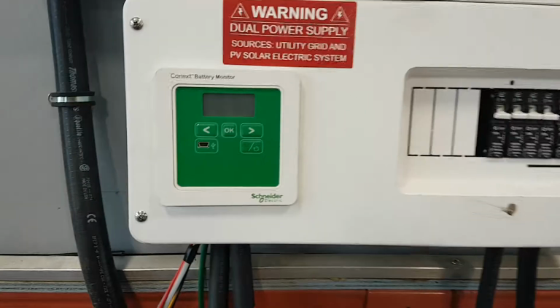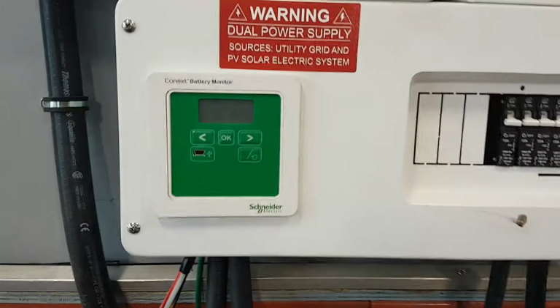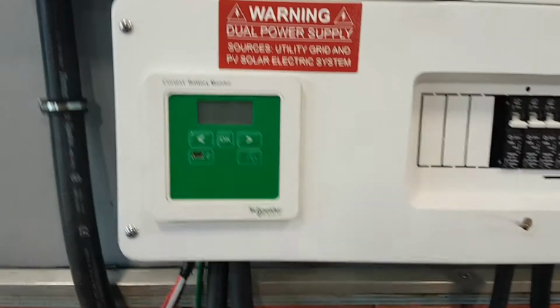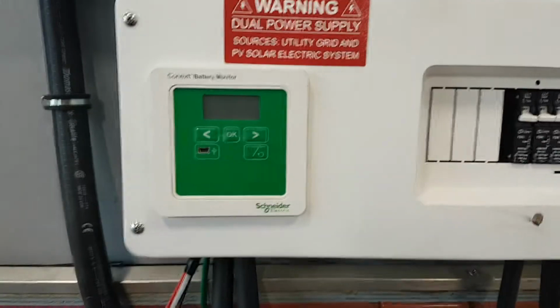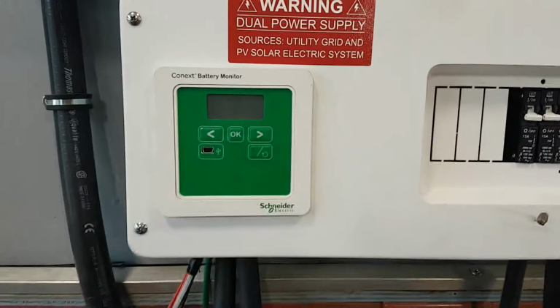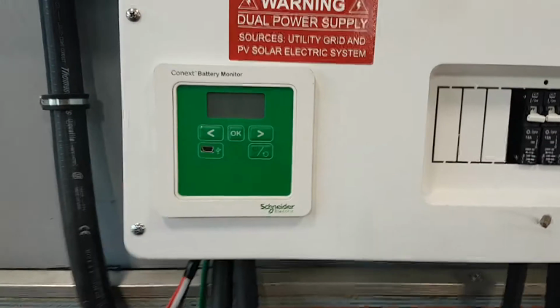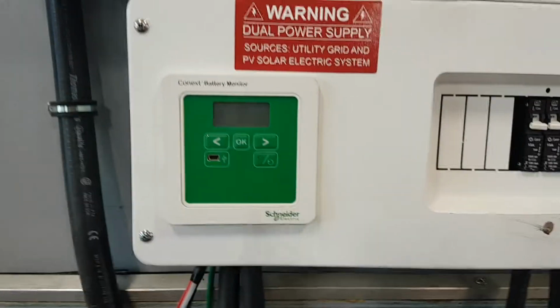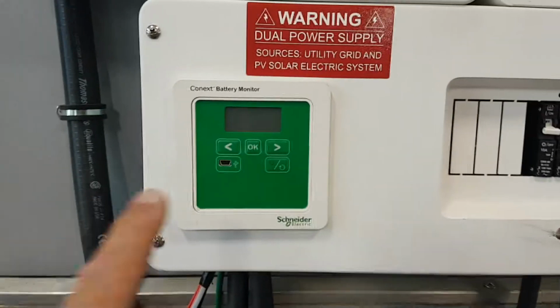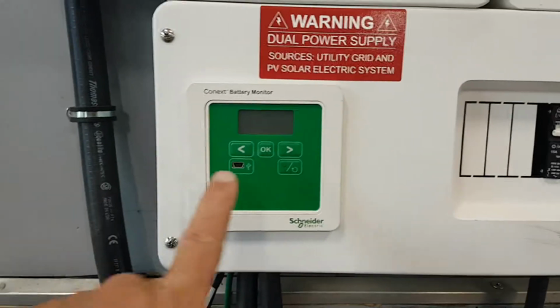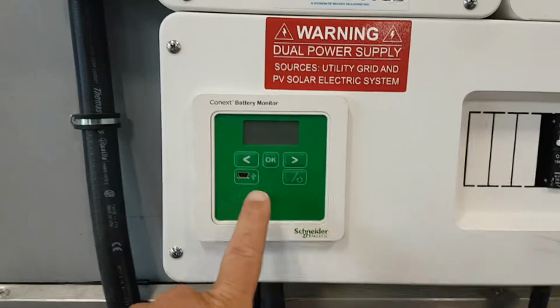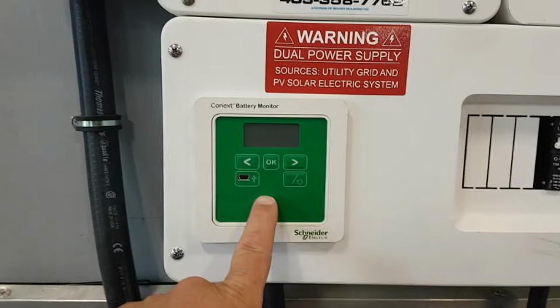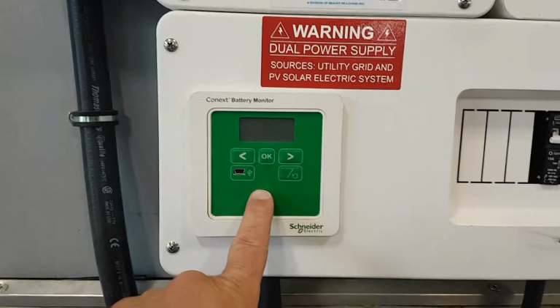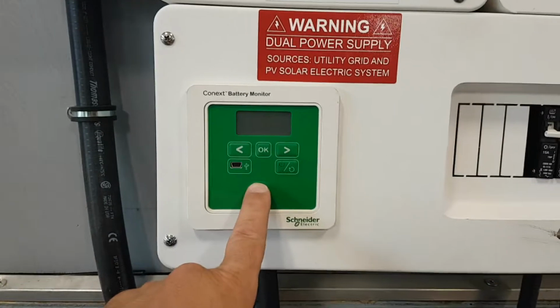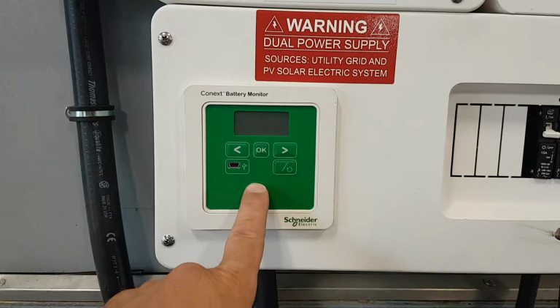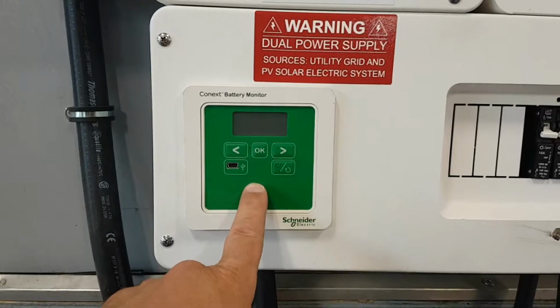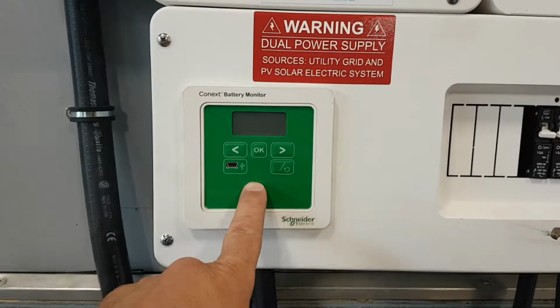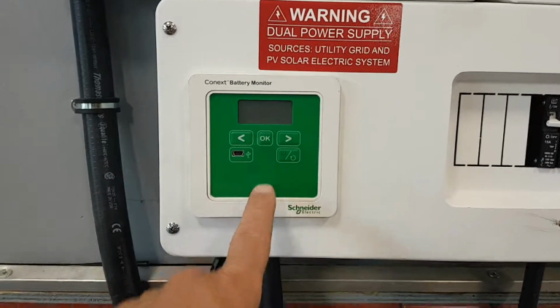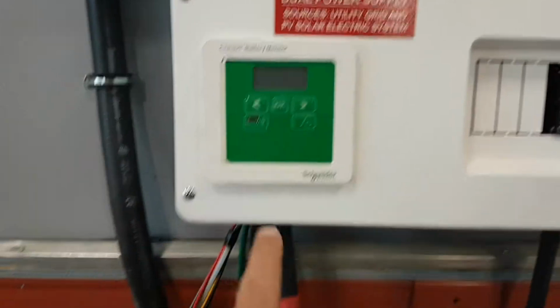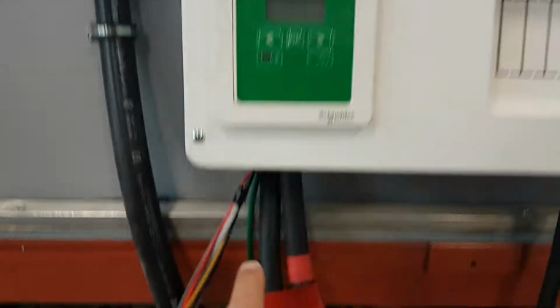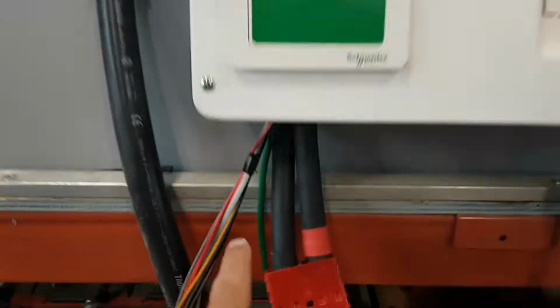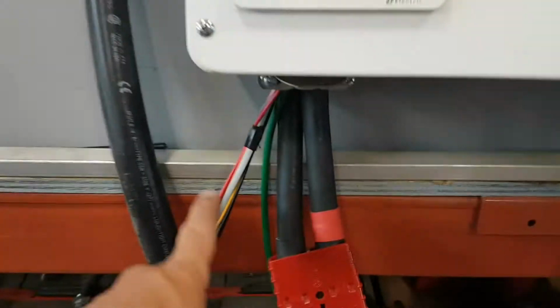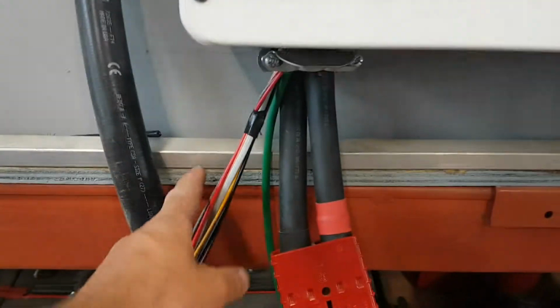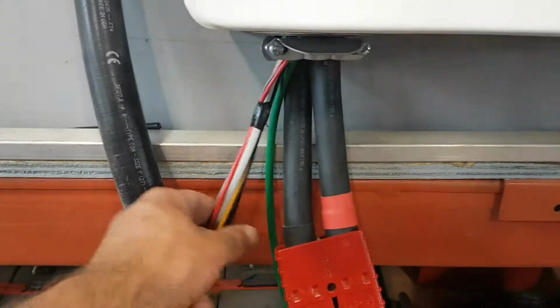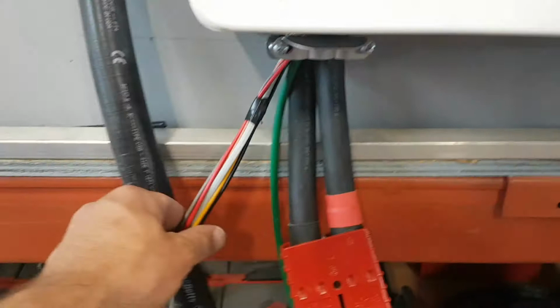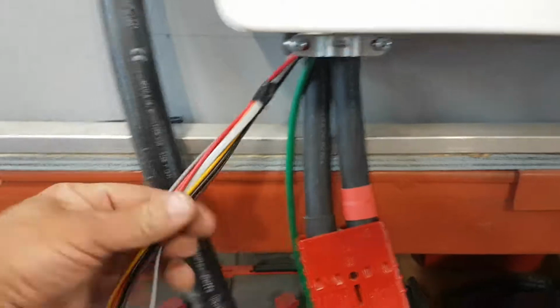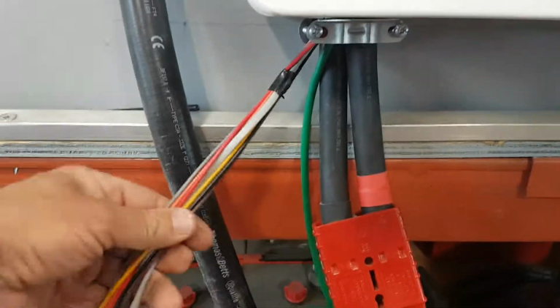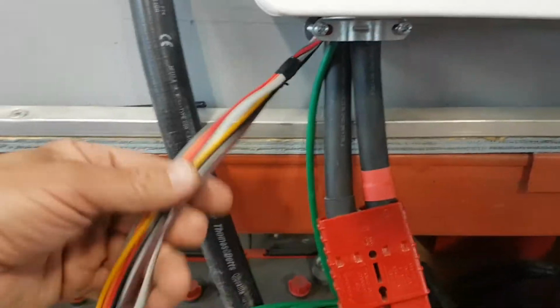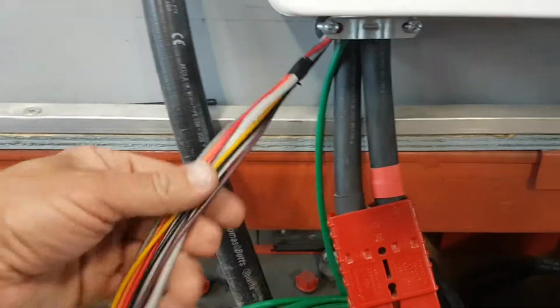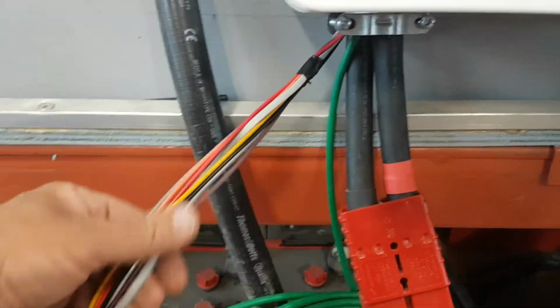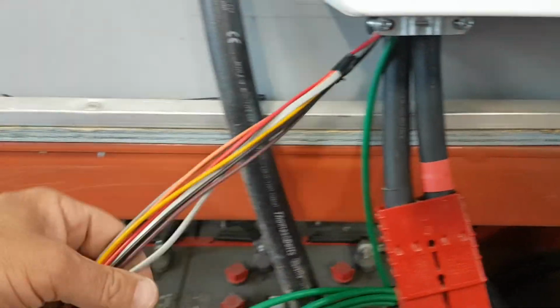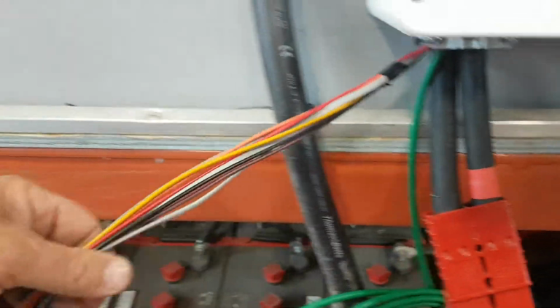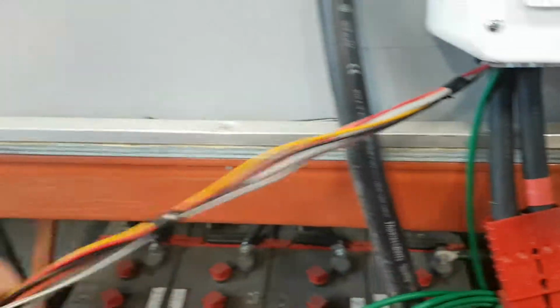This is the battery monitor. The battery monitor has this big gob of wires coming out of it.